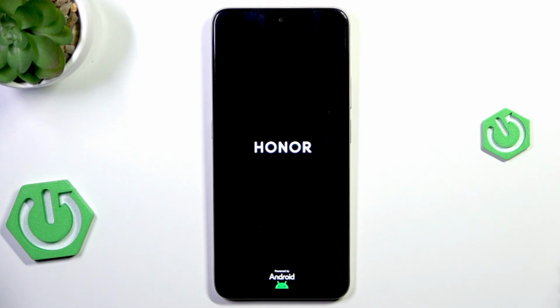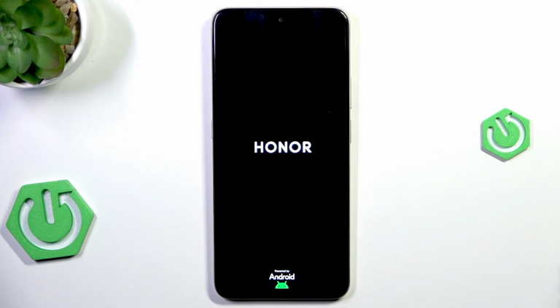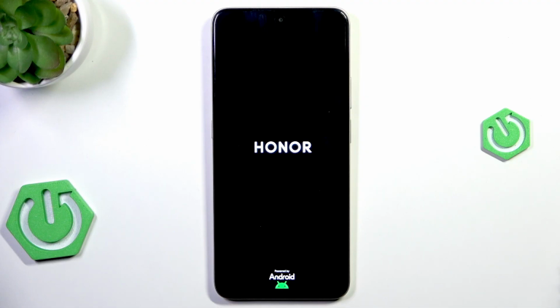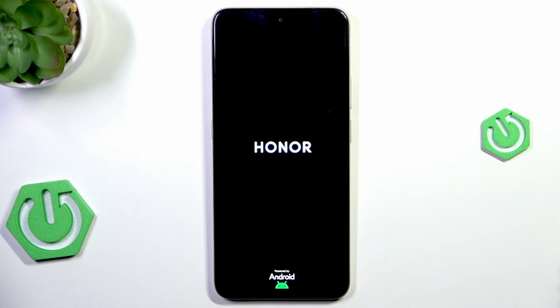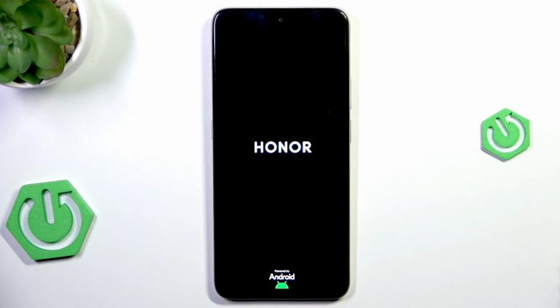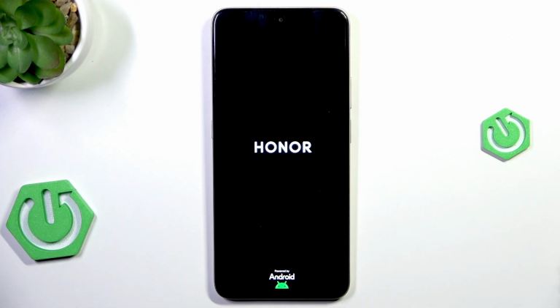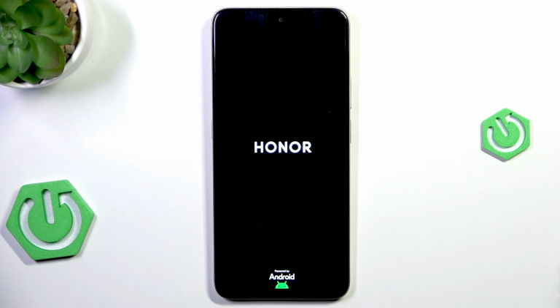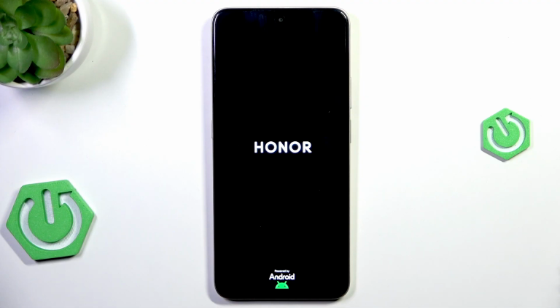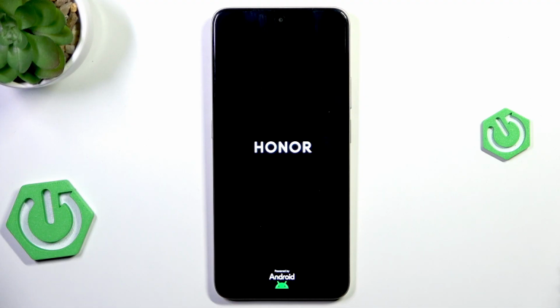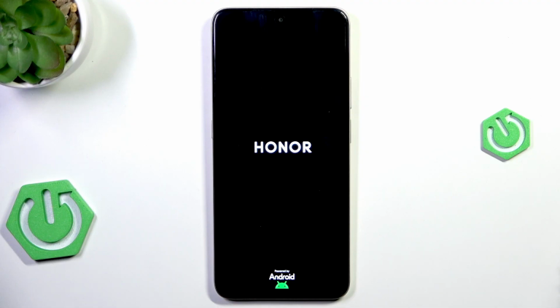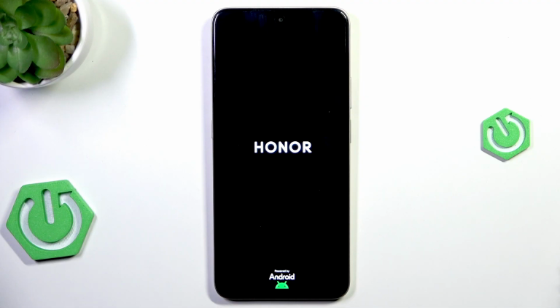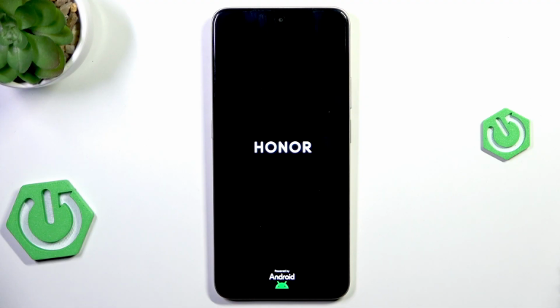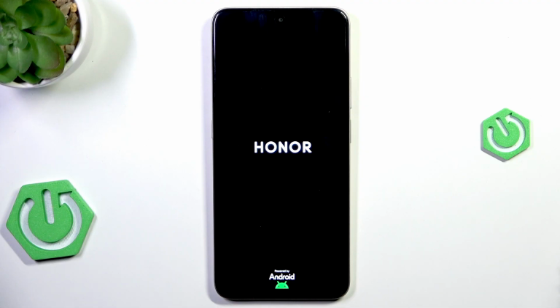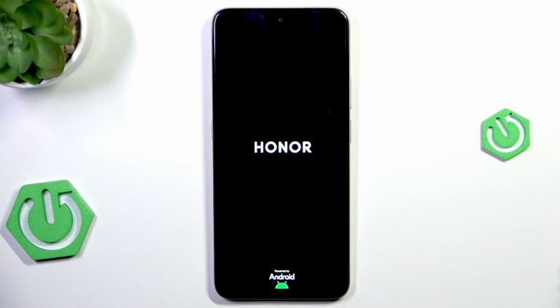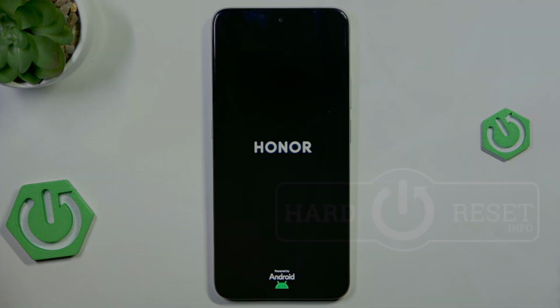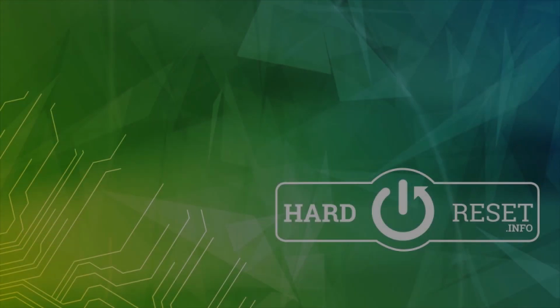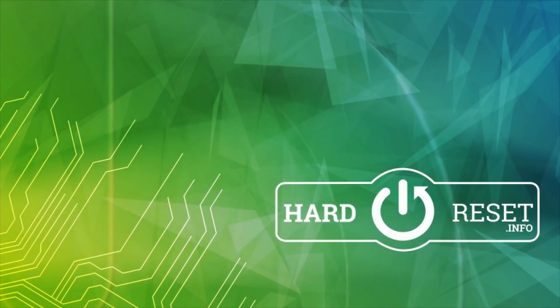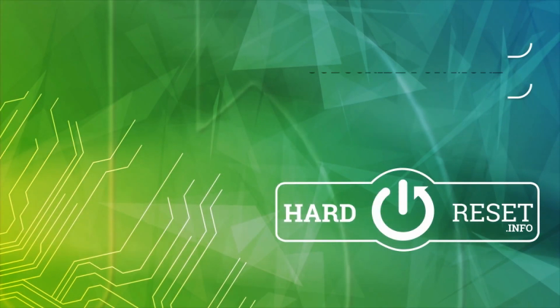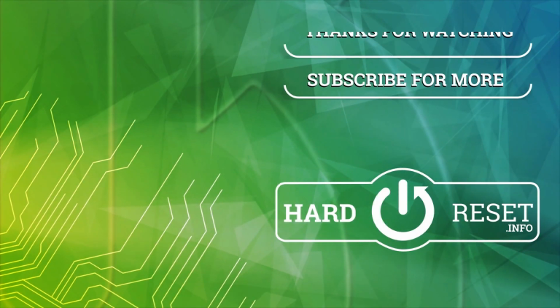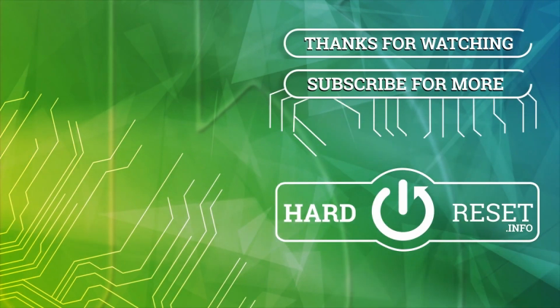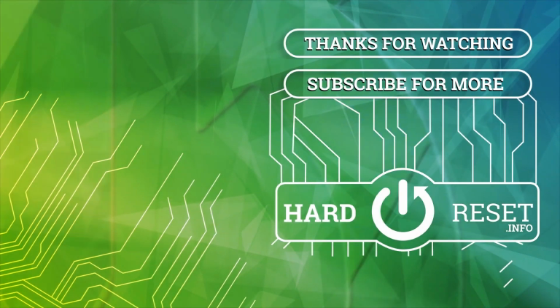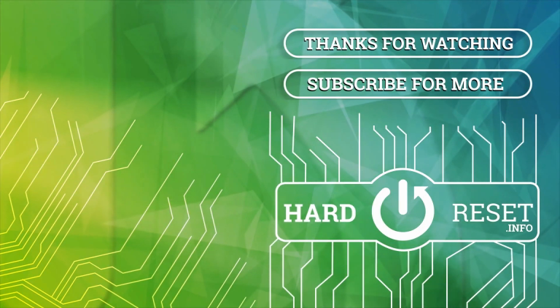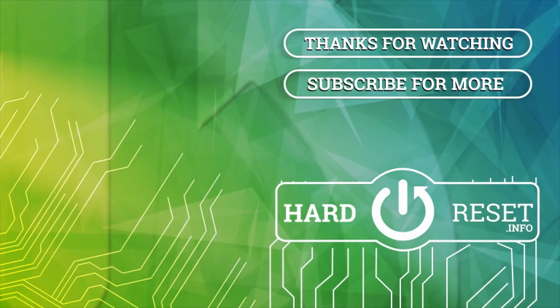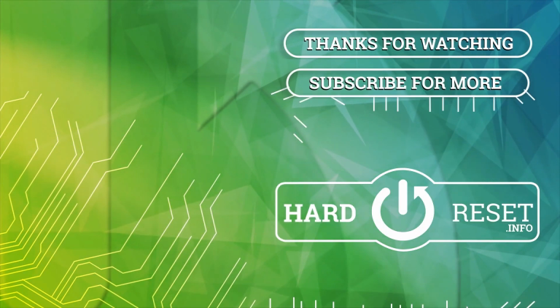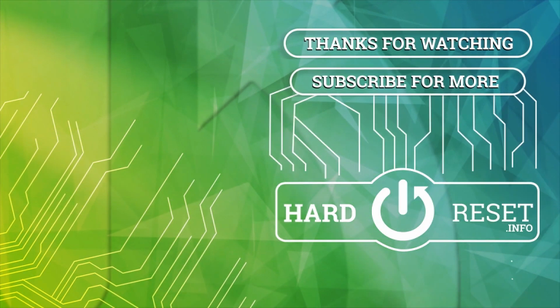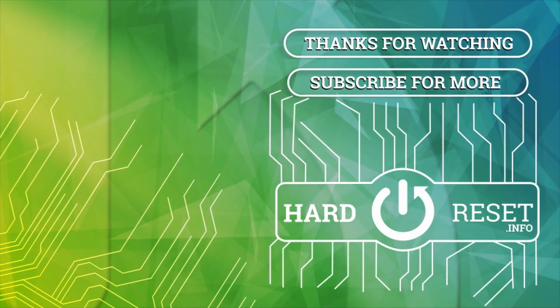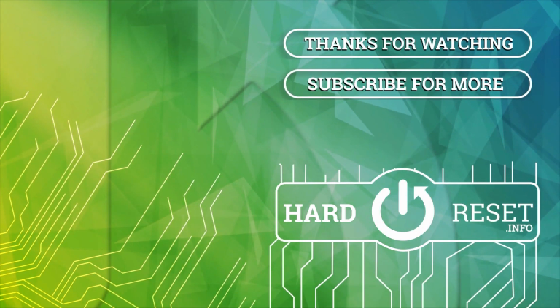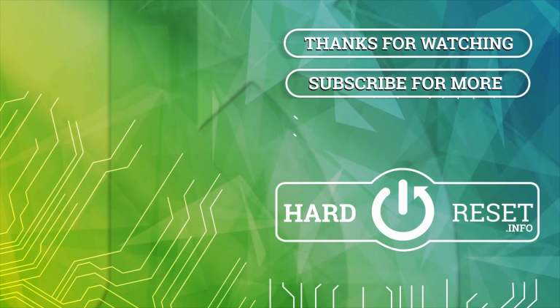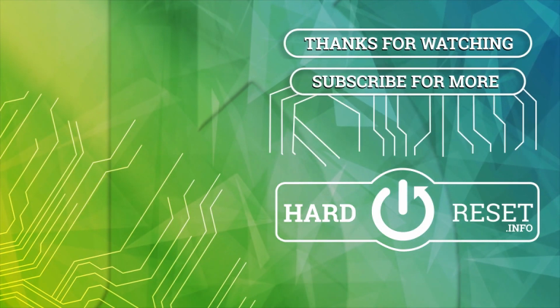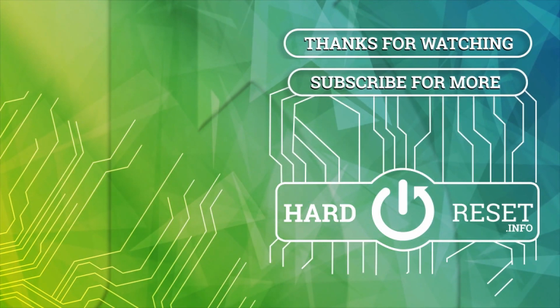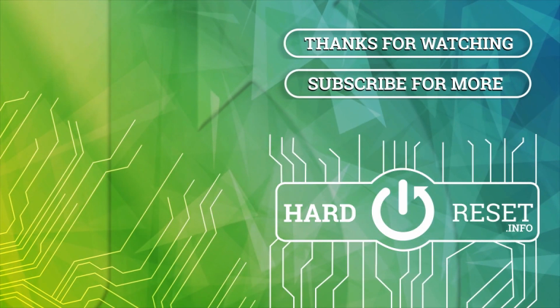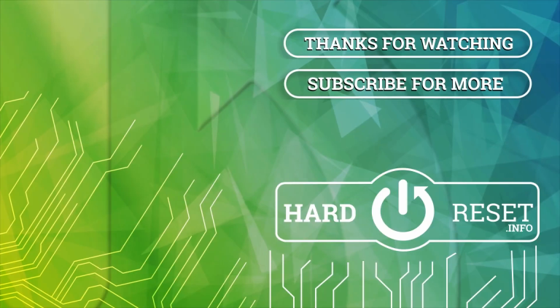Thank you all for watching. If you found this video helpful, please leave a like, comment, and subscribe.